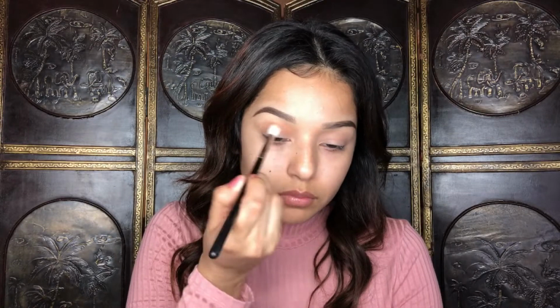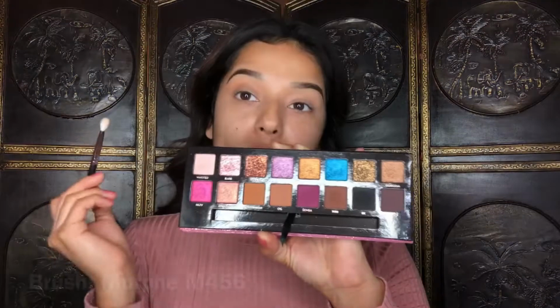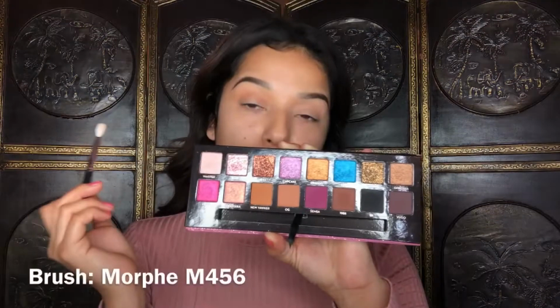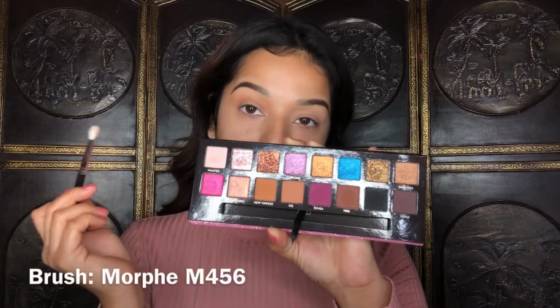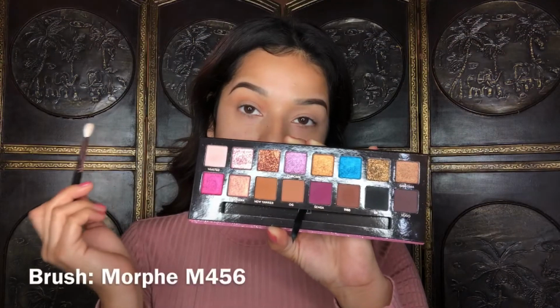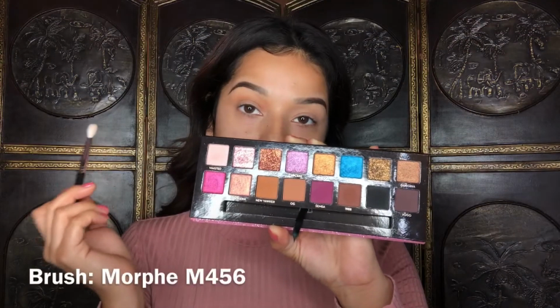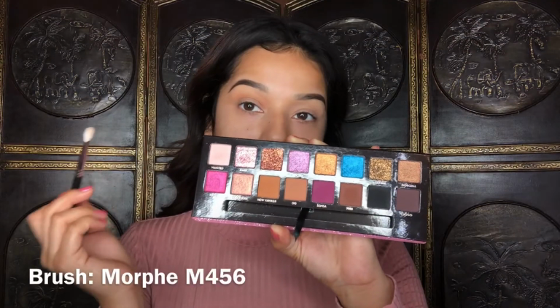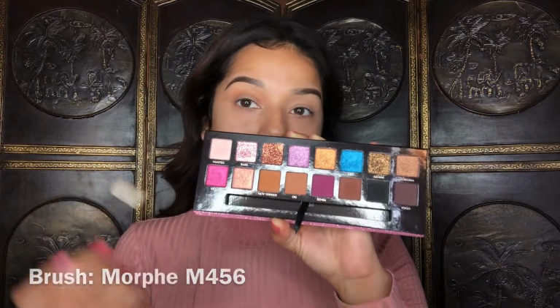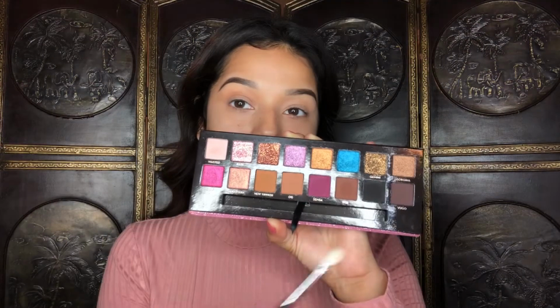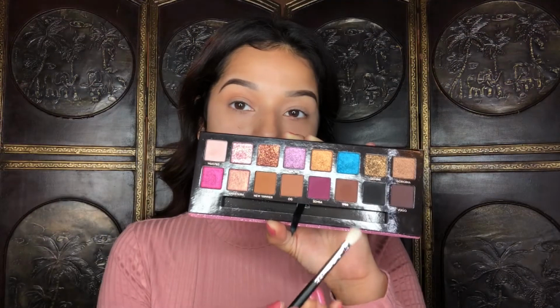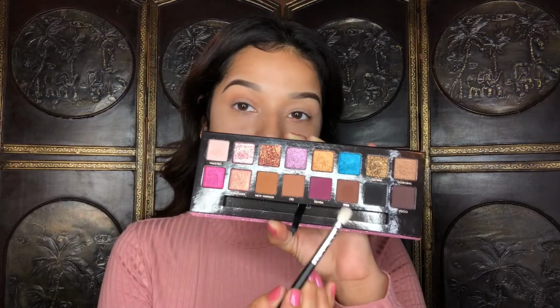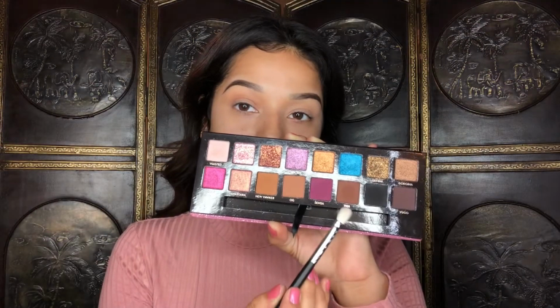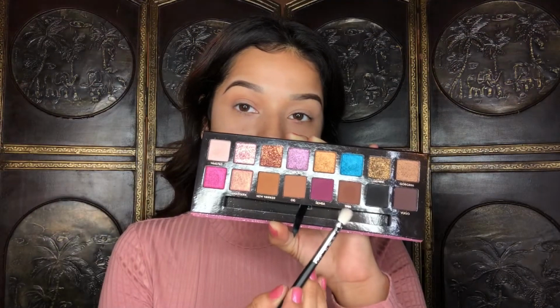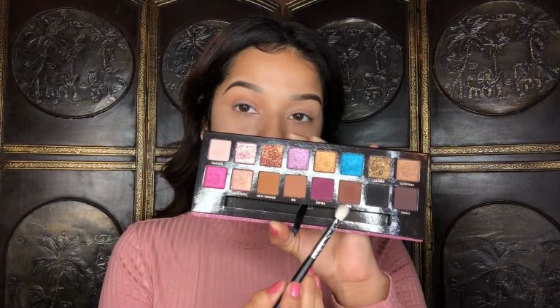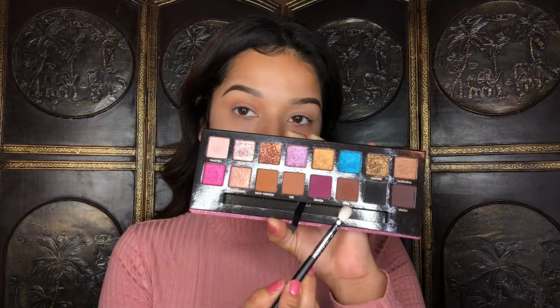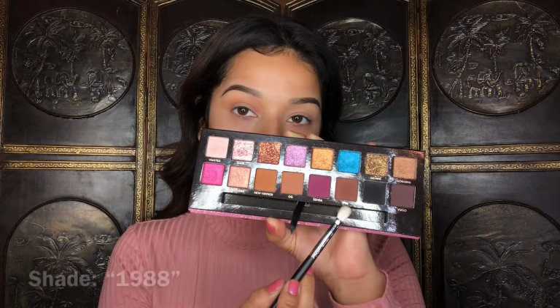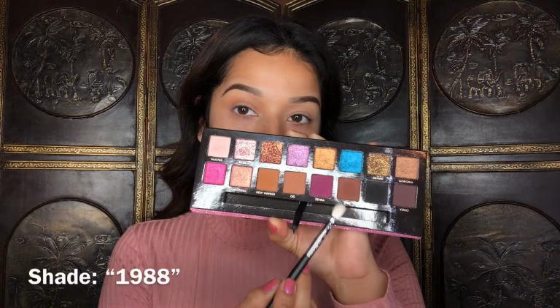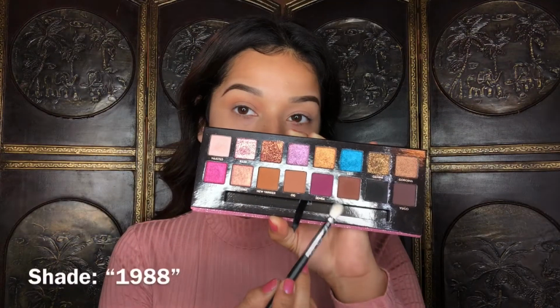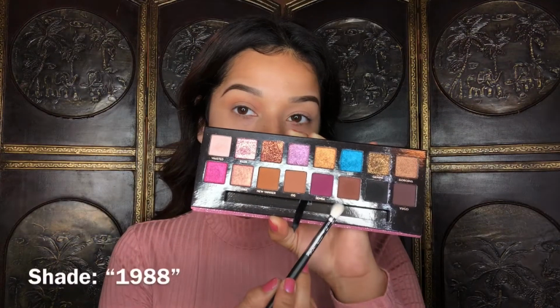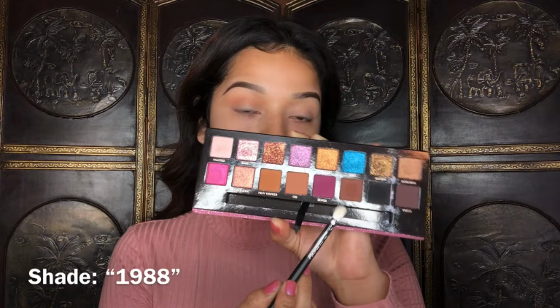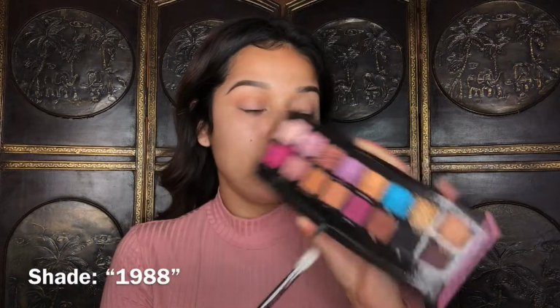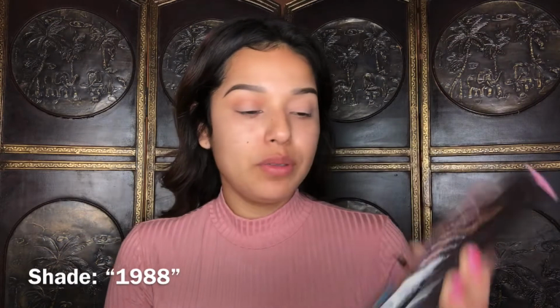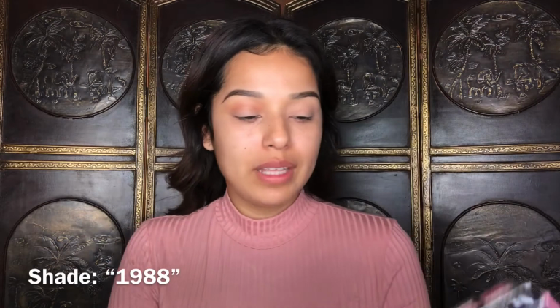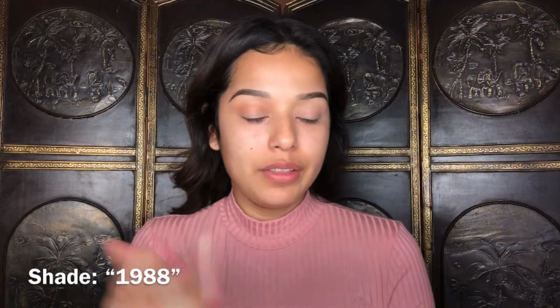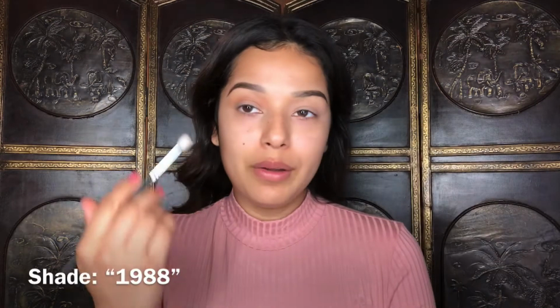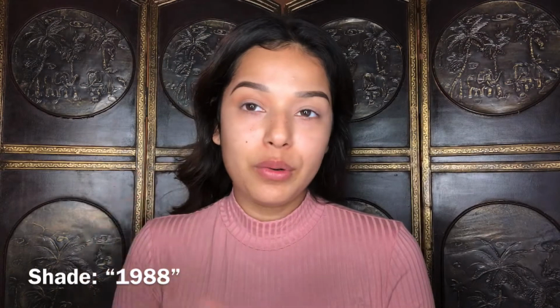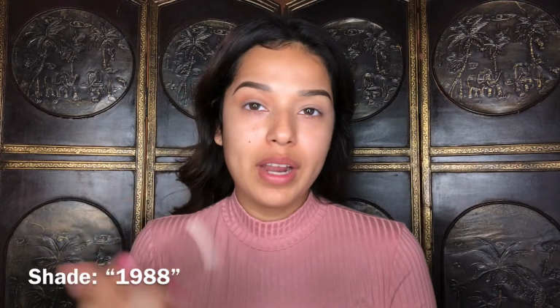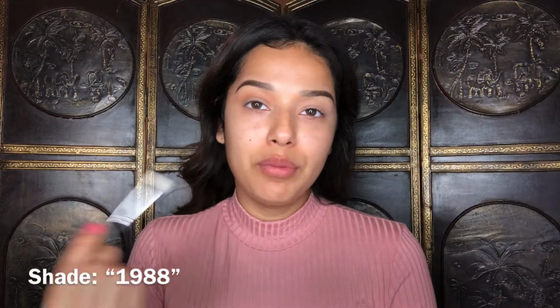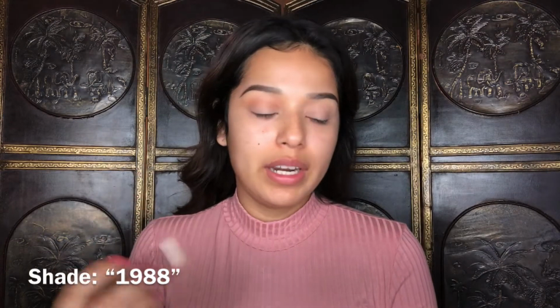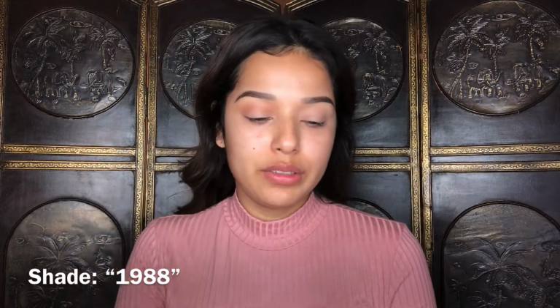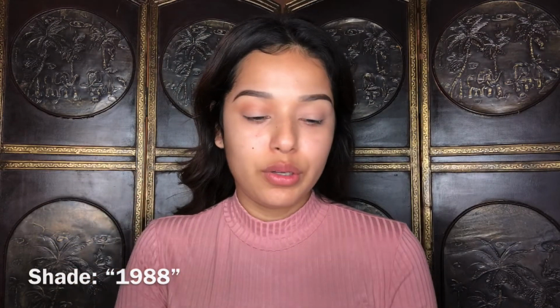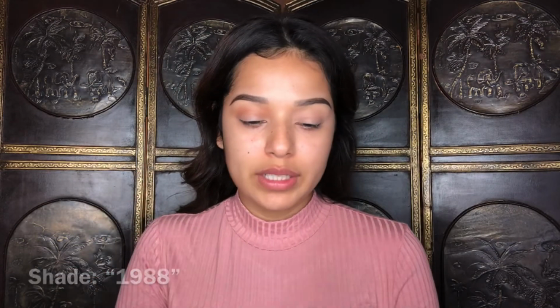With the Morphe M456, I'm going to be taking the shade 1988 and I'm going to be using that on the outer corner and bring it into the crease.